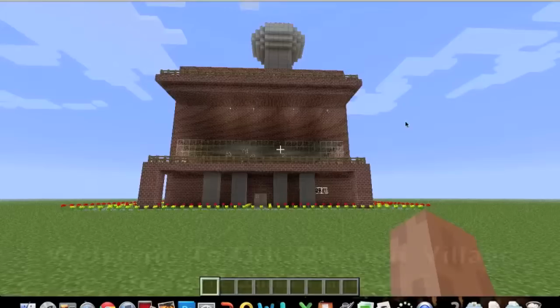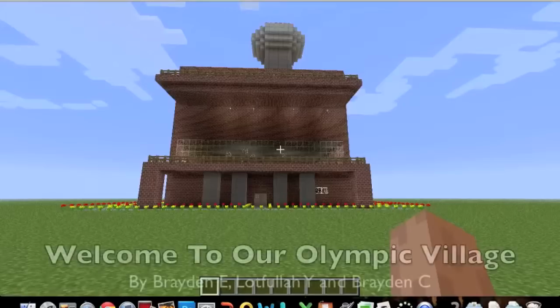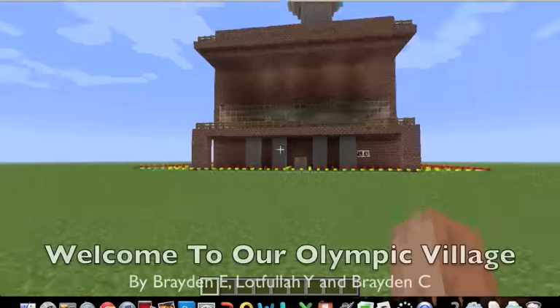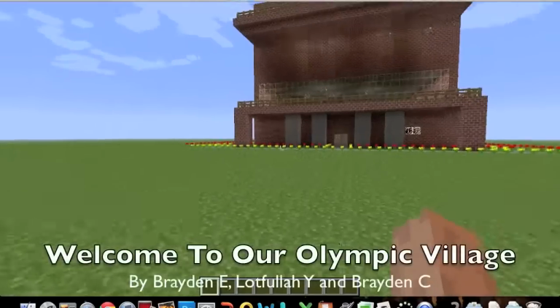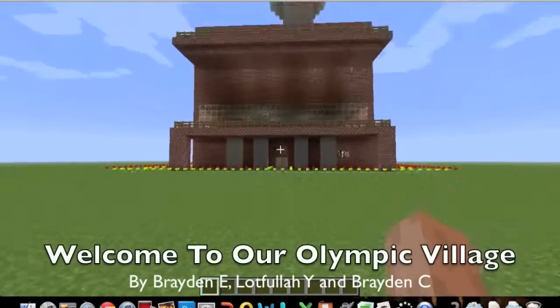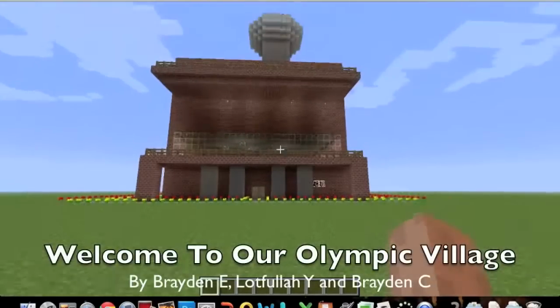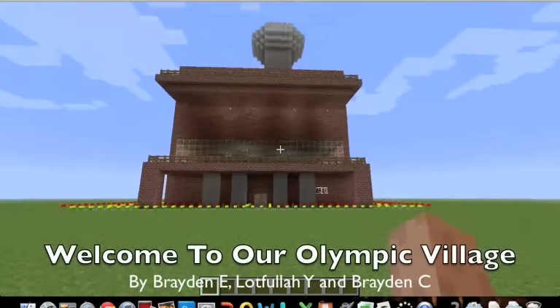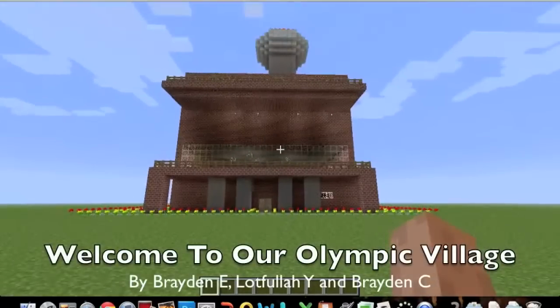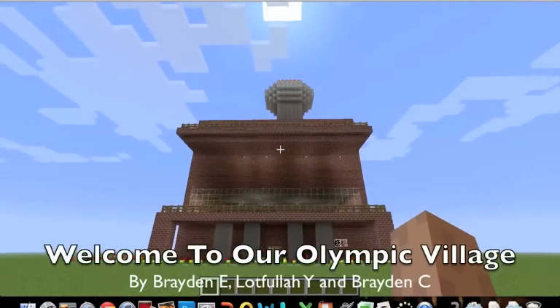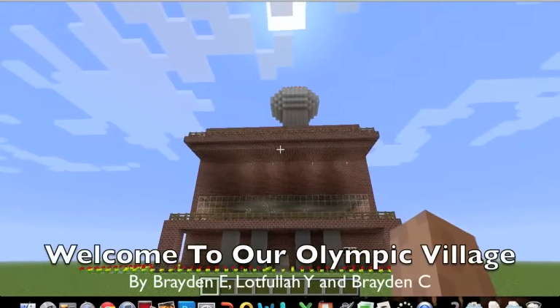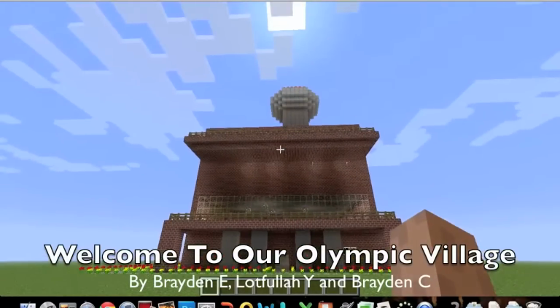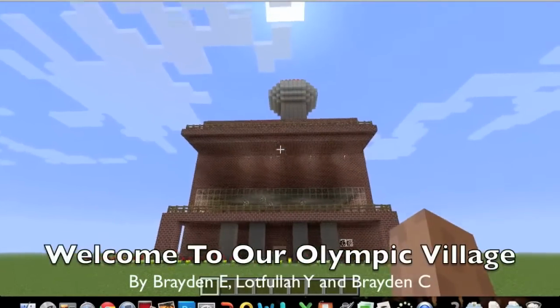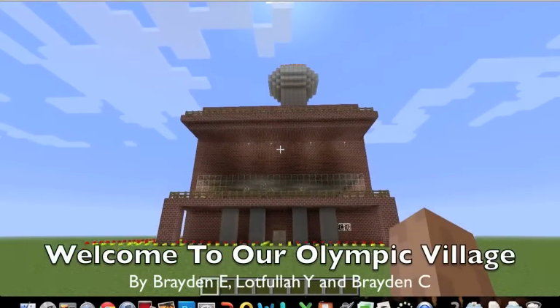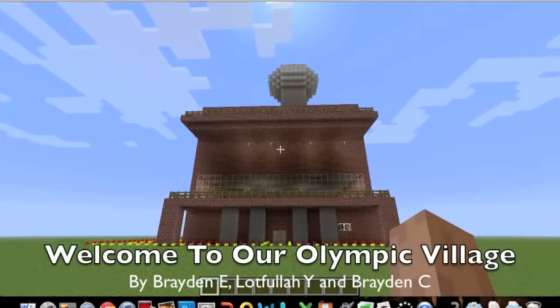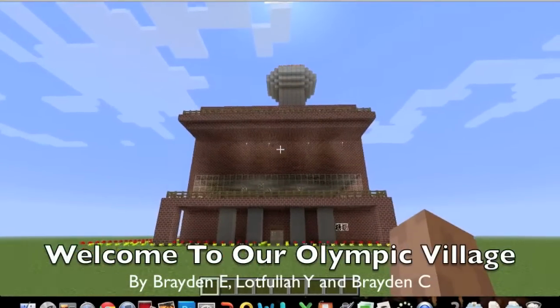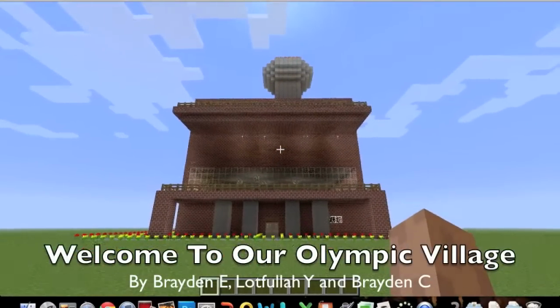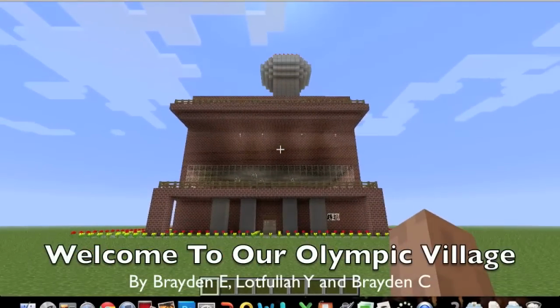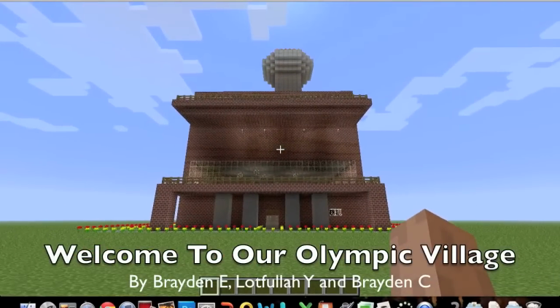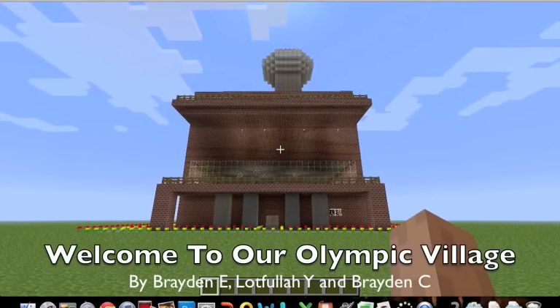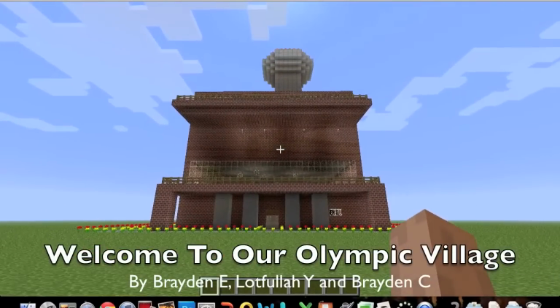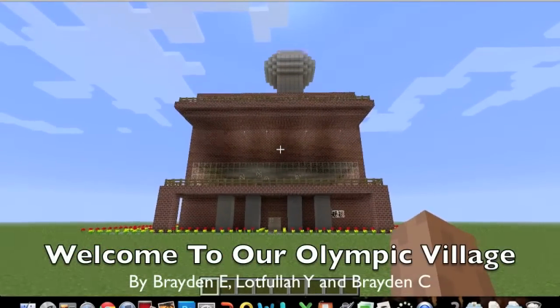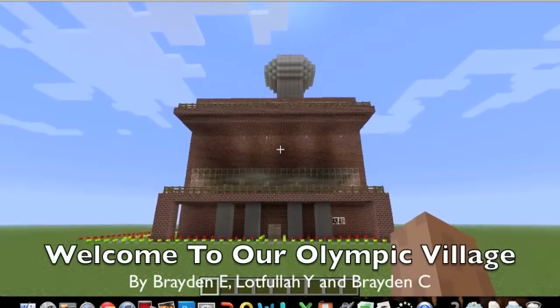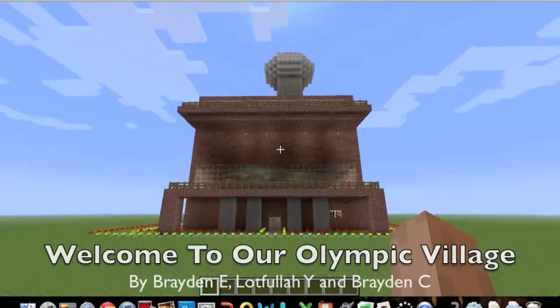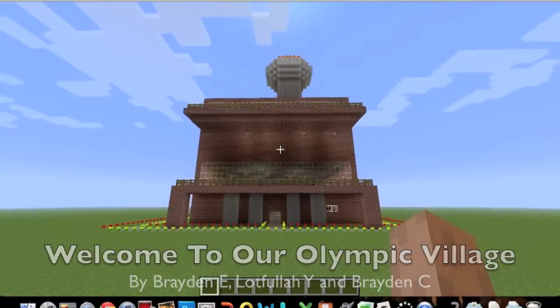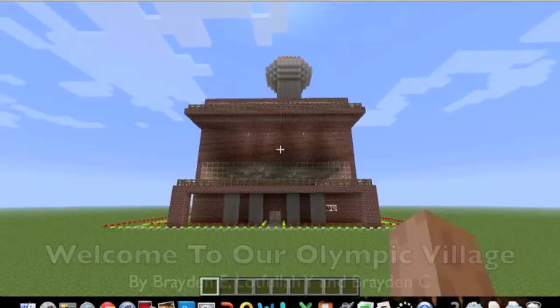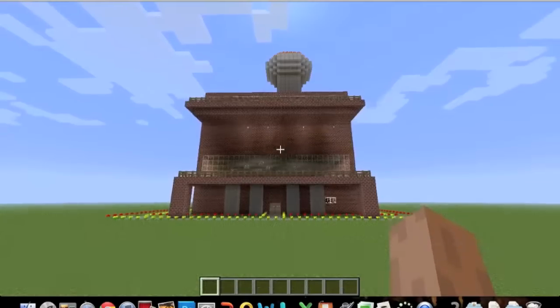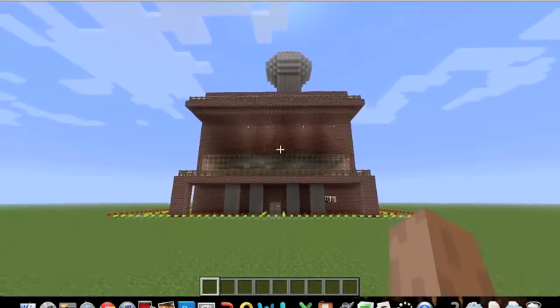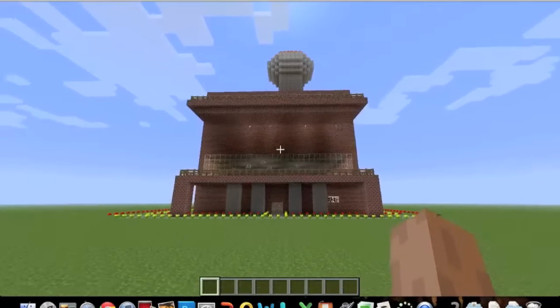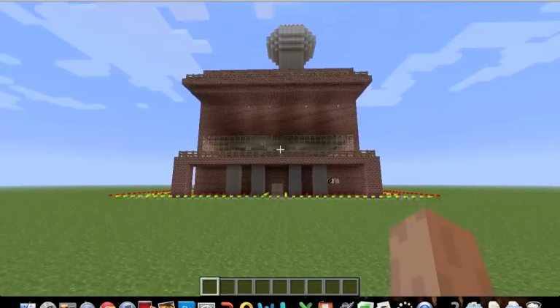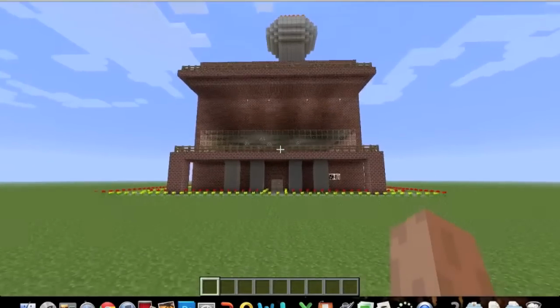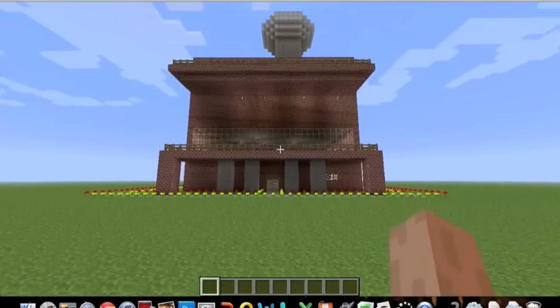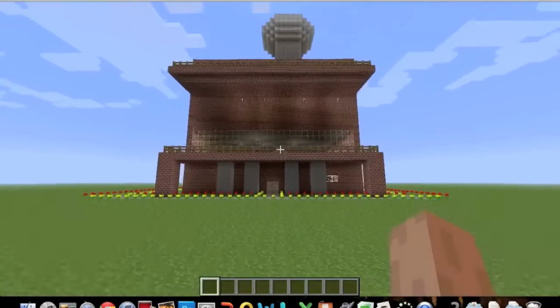Hello and welcome to our Olympic Village by Brayden E, Lofler, Youssefi, and Brayden C.